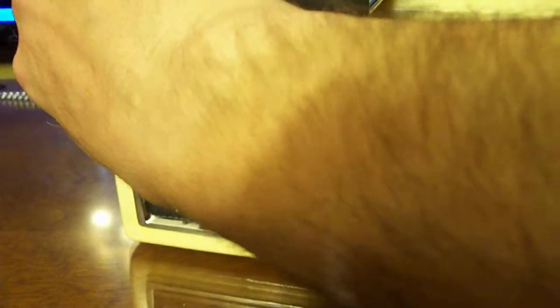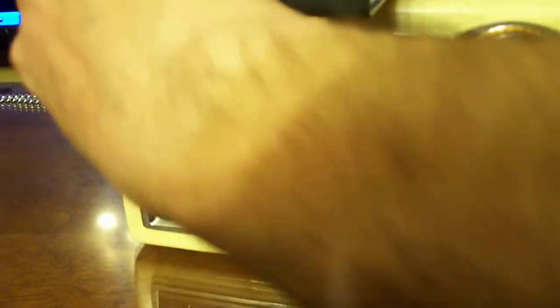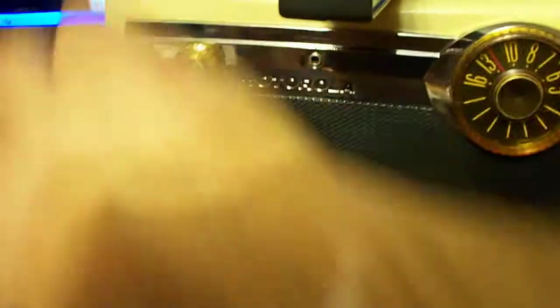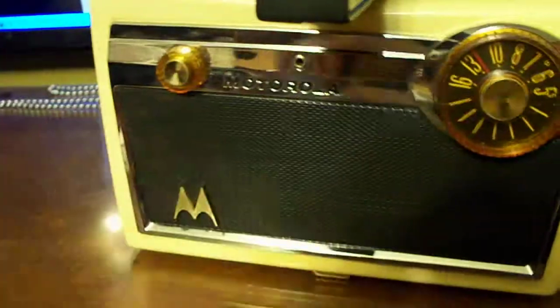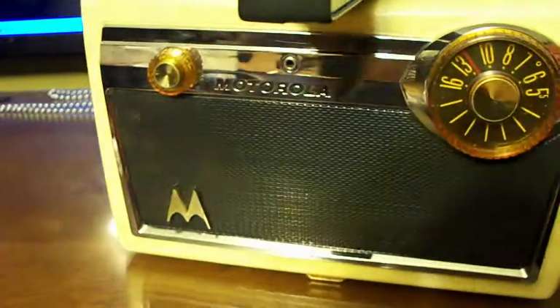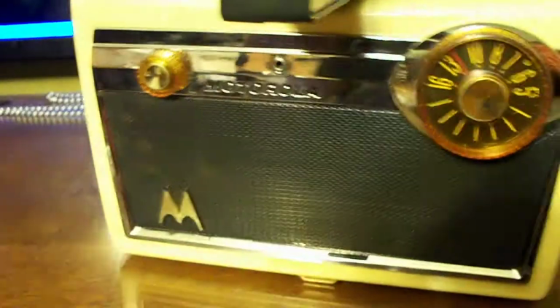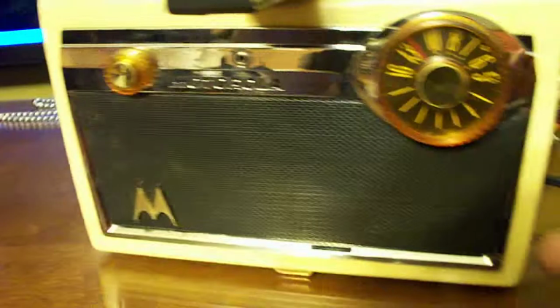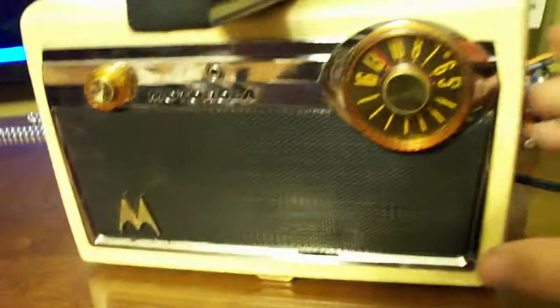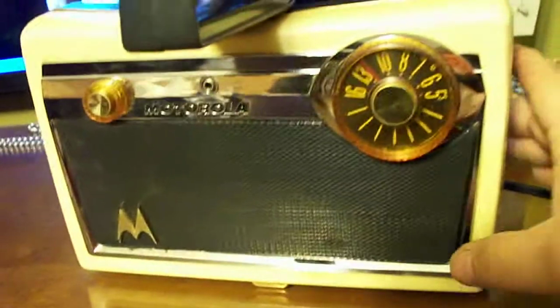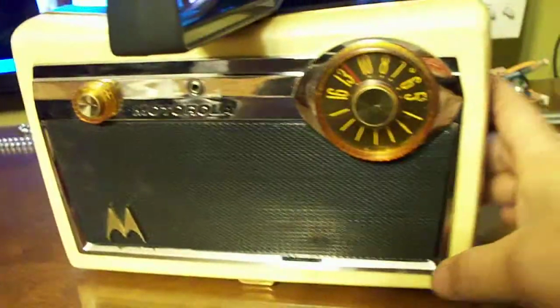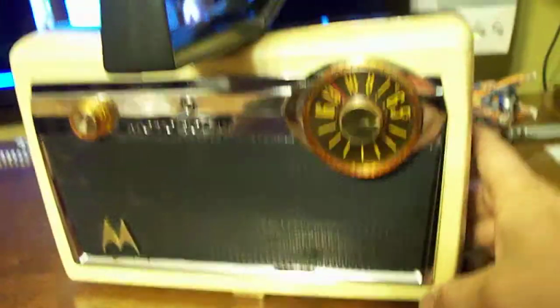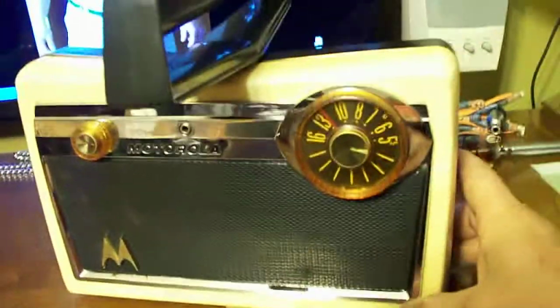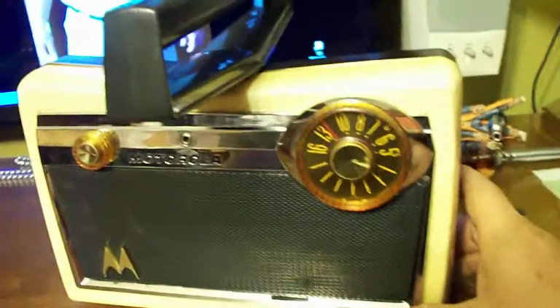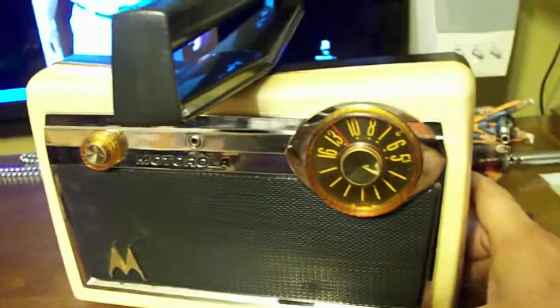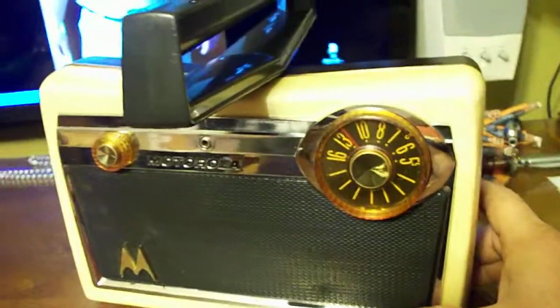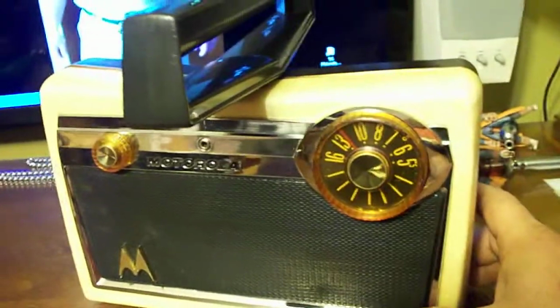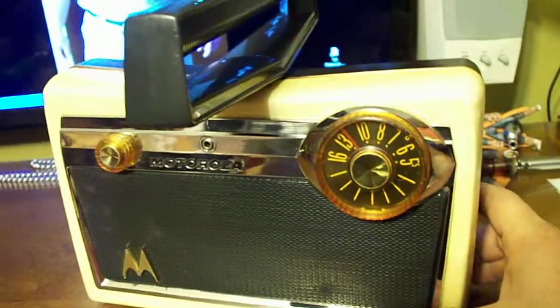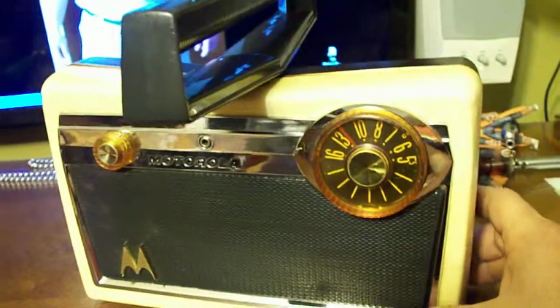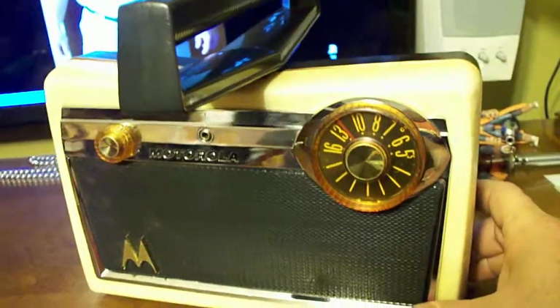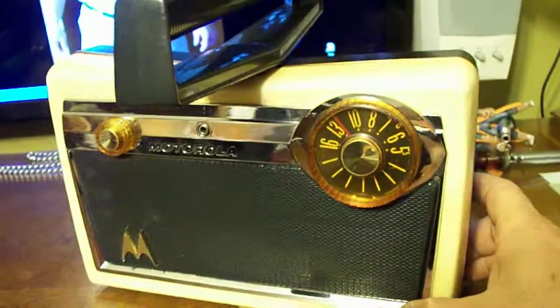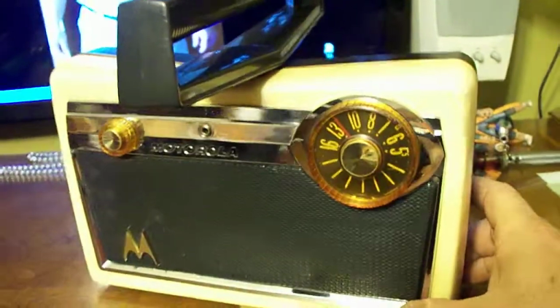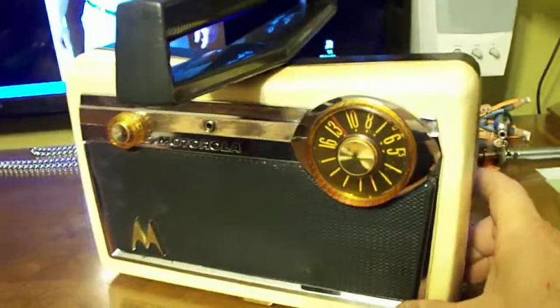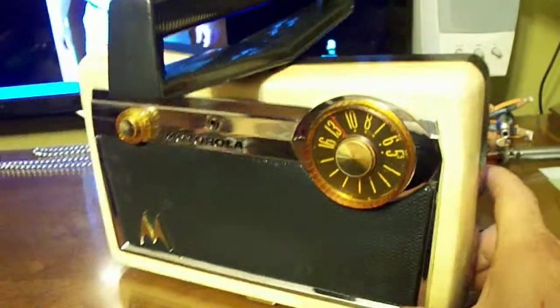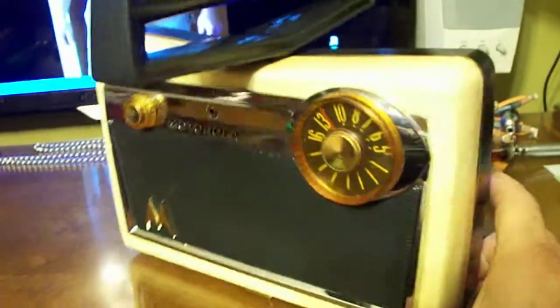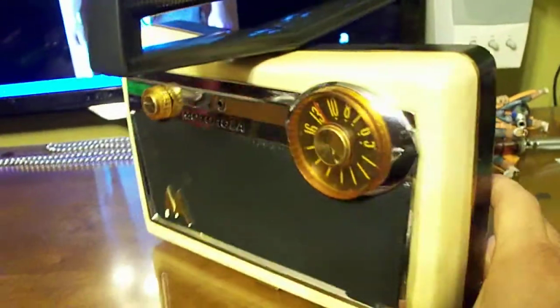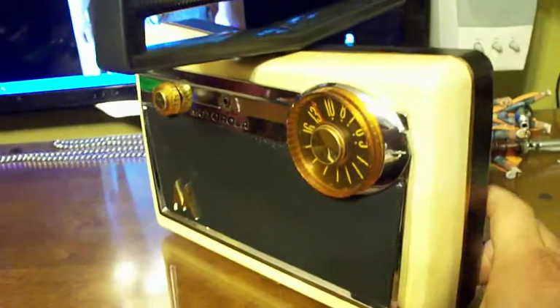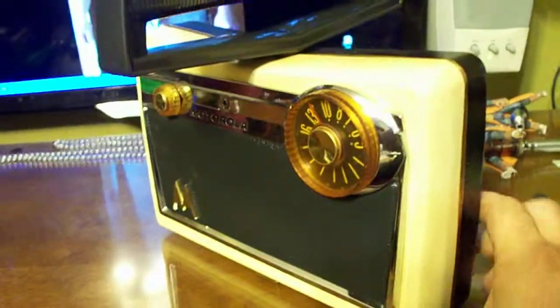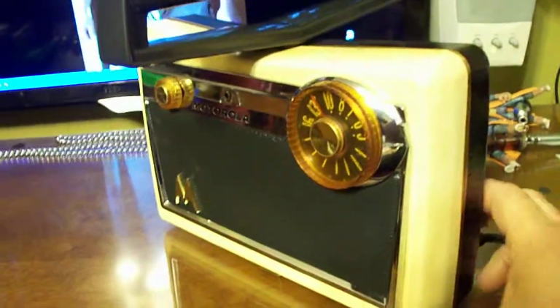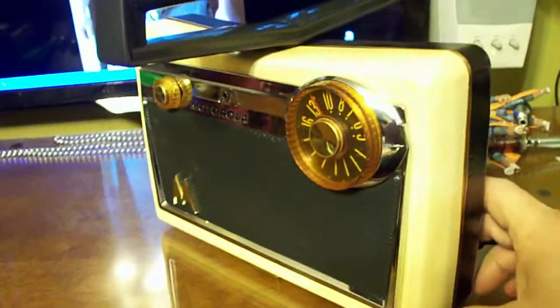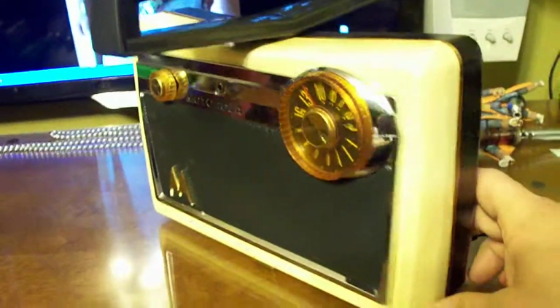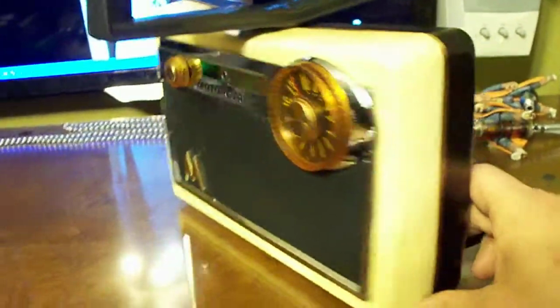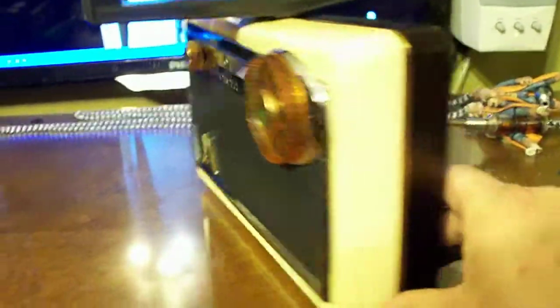You can hear in the voice — it's got great tone. It's a really good sound in this radio.